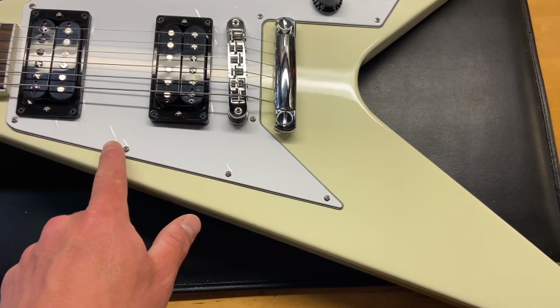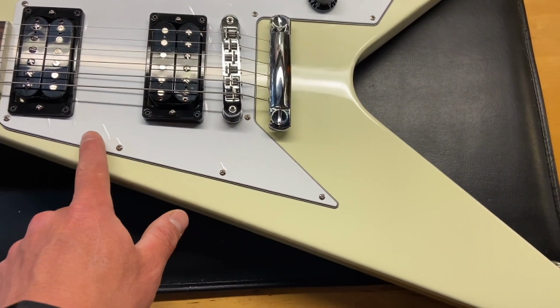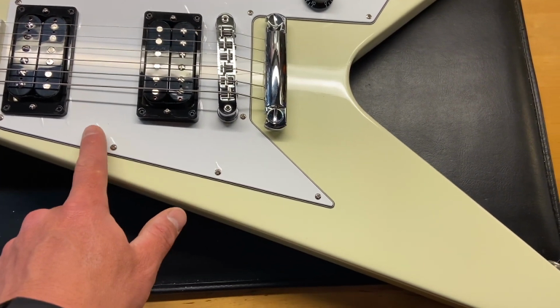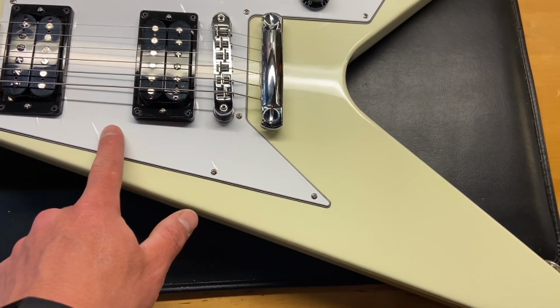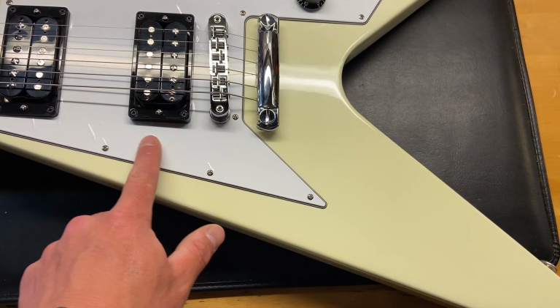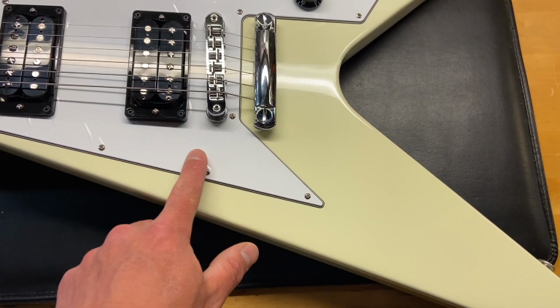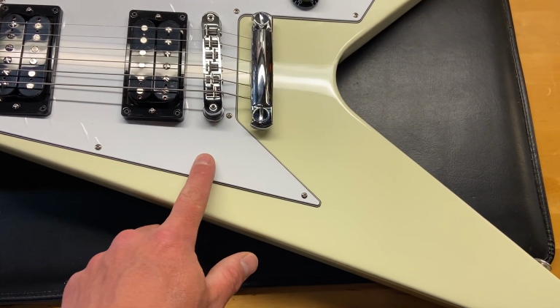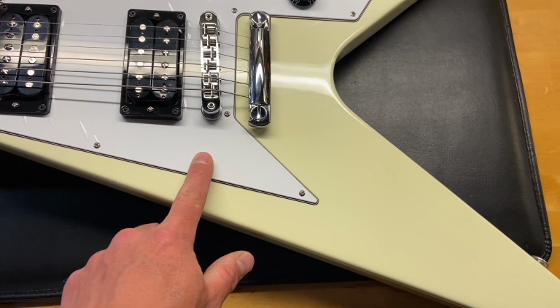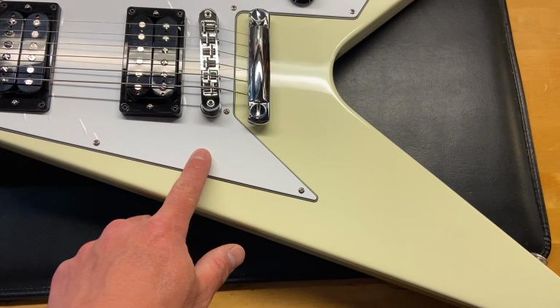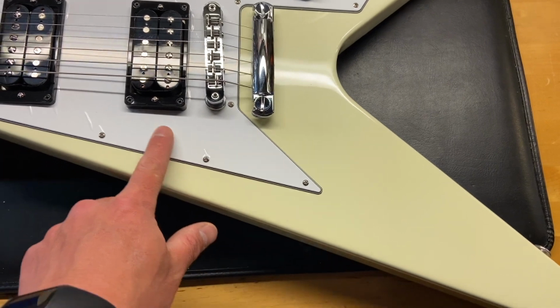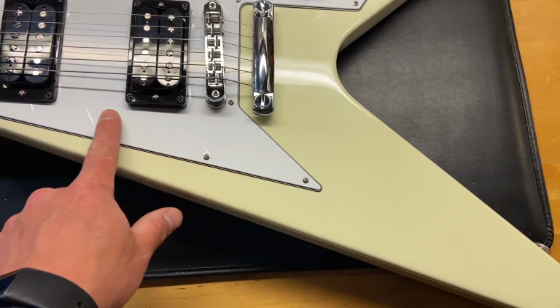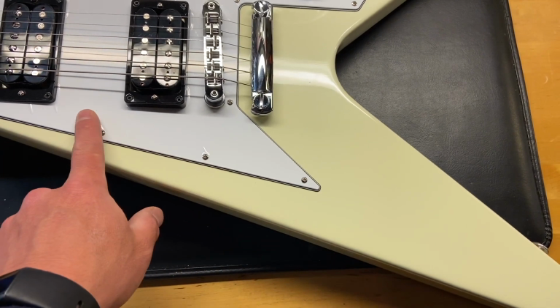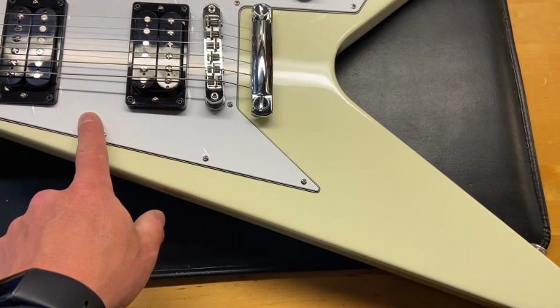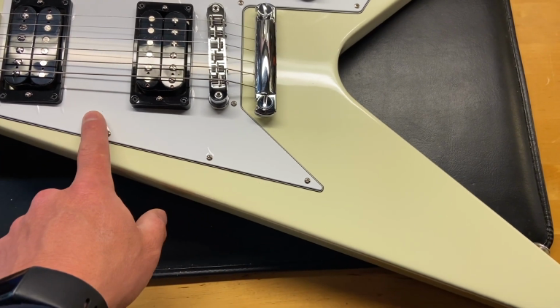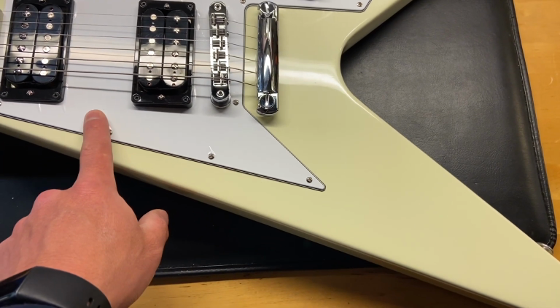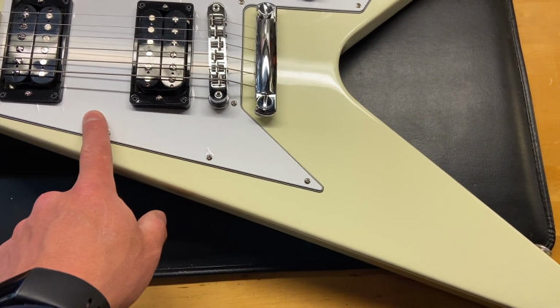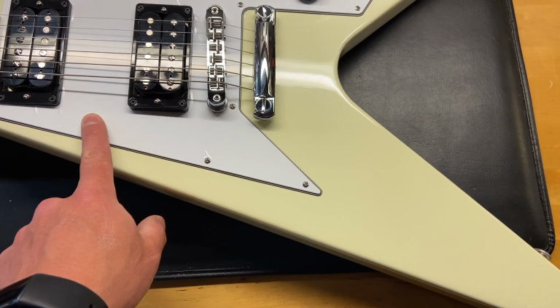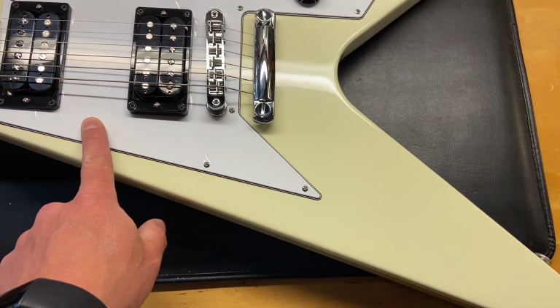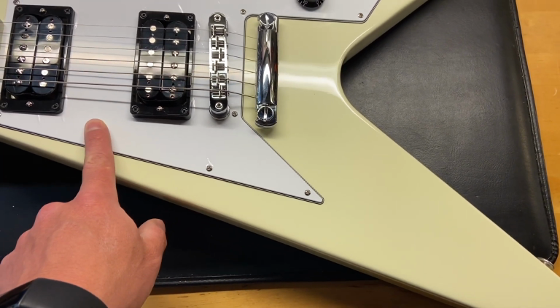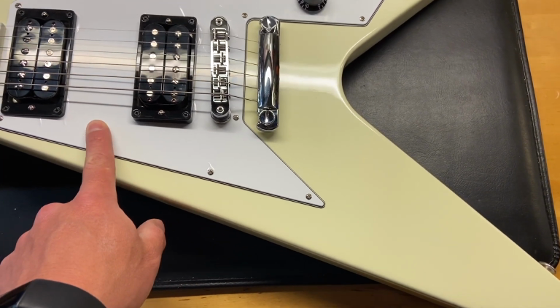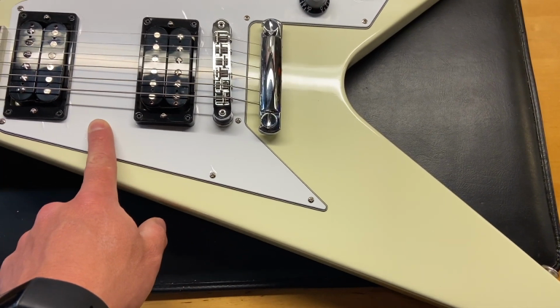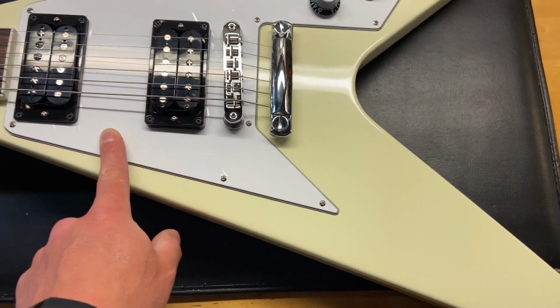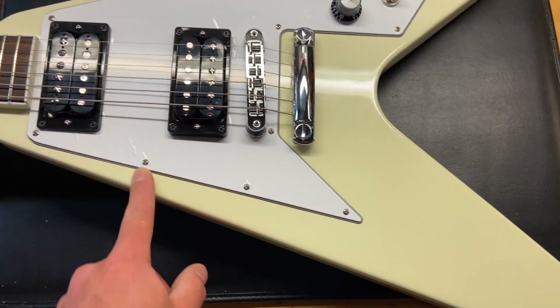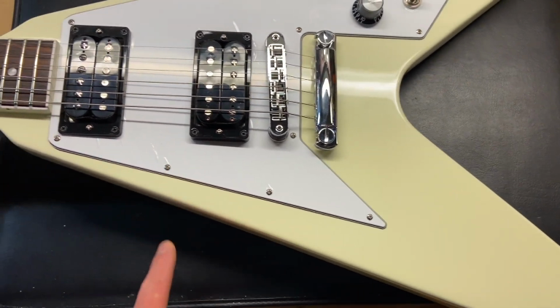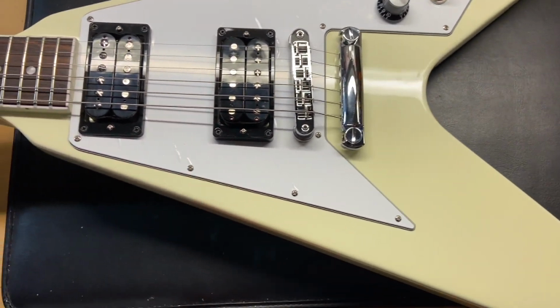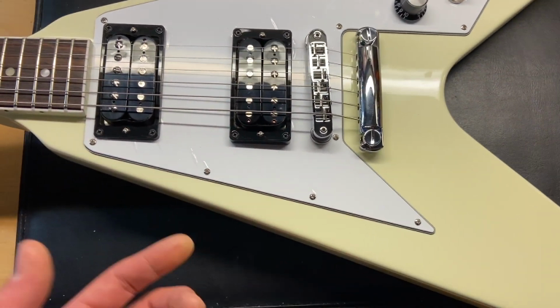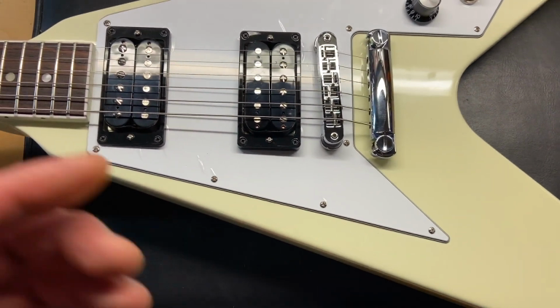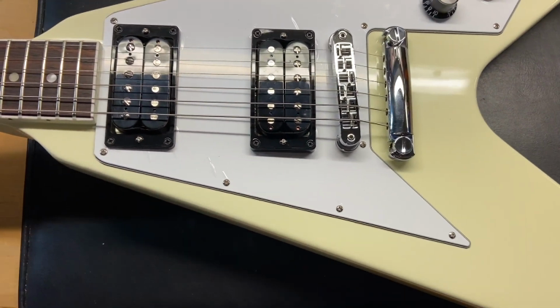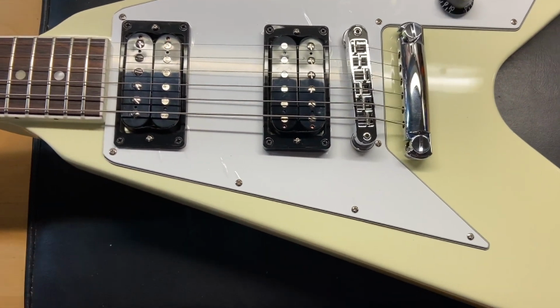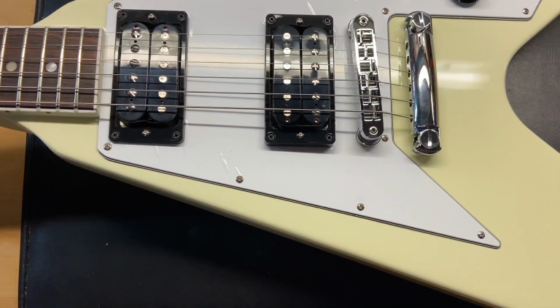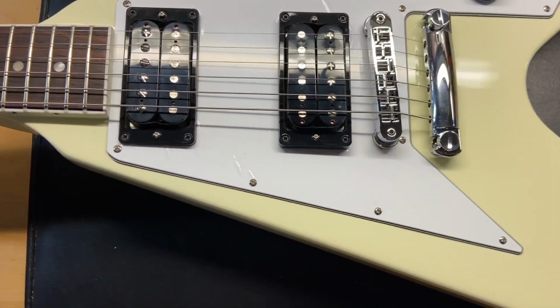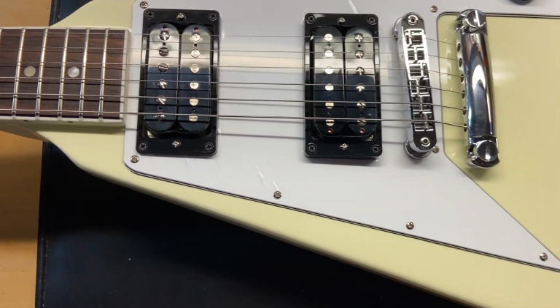Let's get in there and check it out. Like I said, really really clean. It still has the plastic on the pickguard — you can see I'm choosing to leave that on there for you guys.